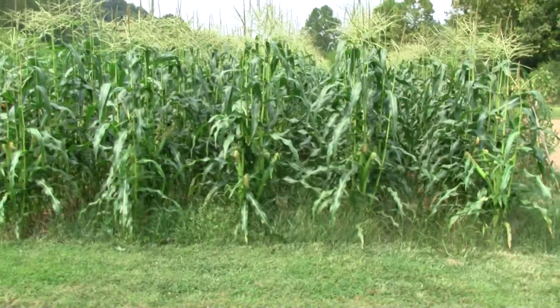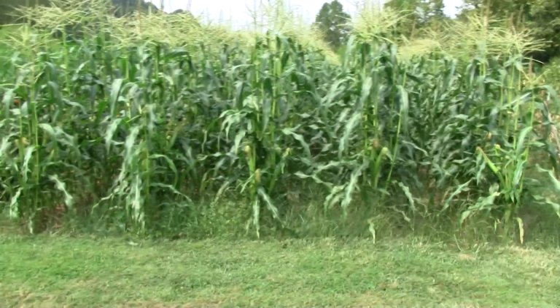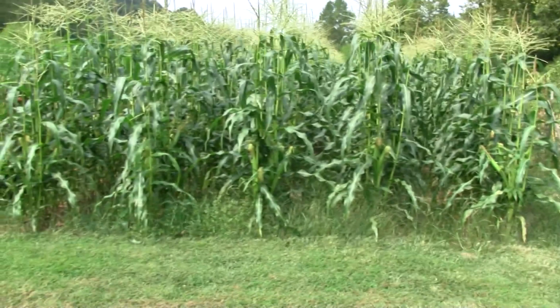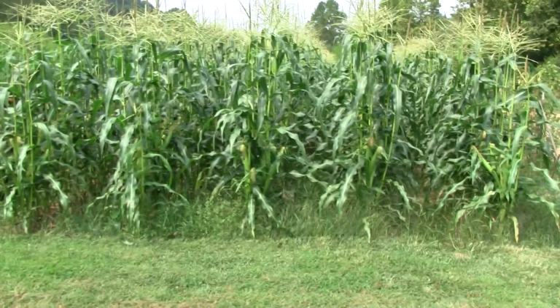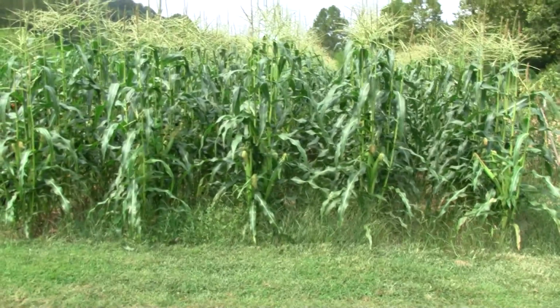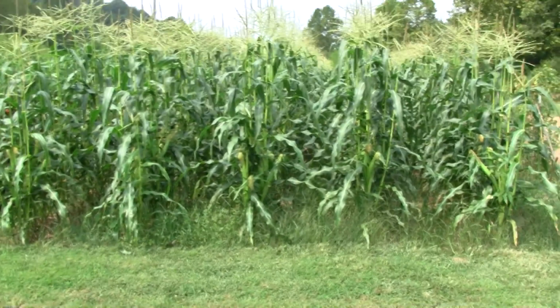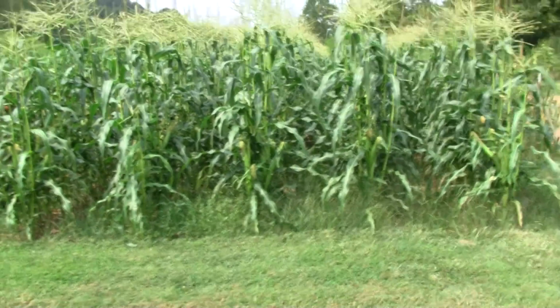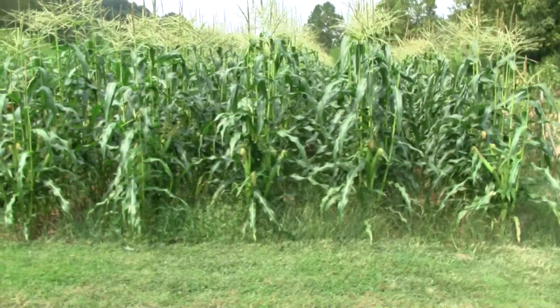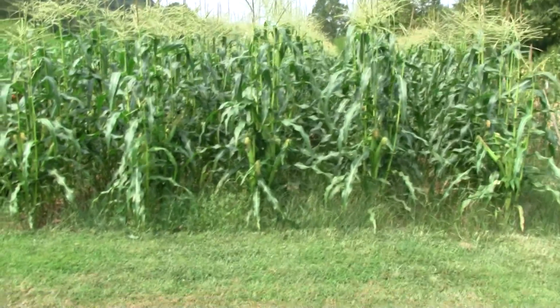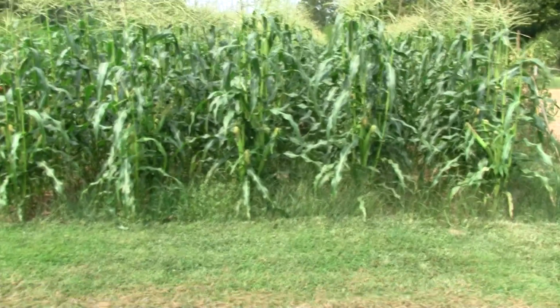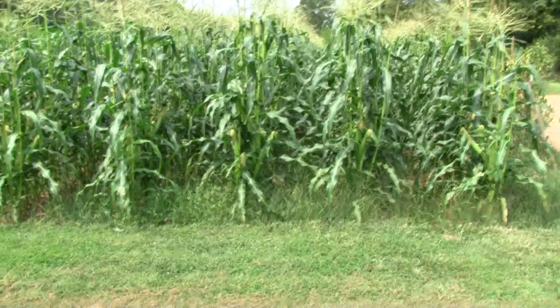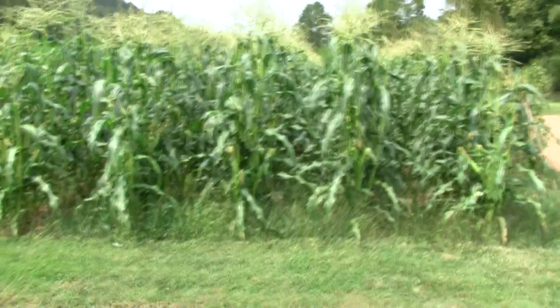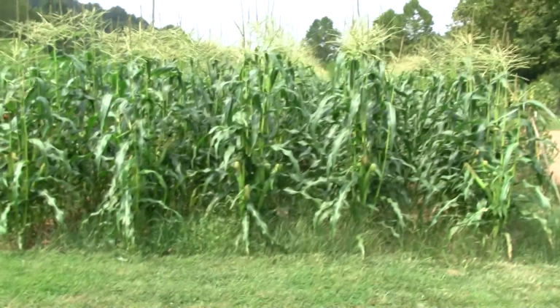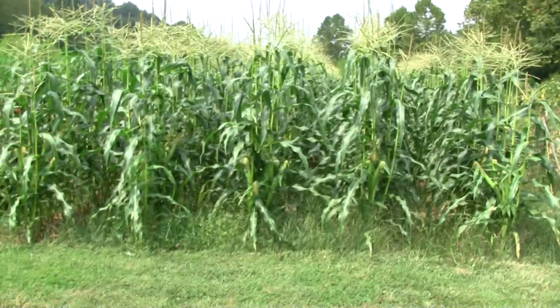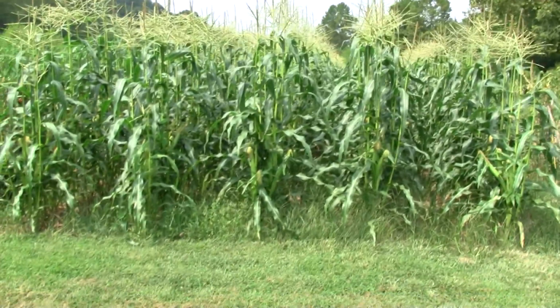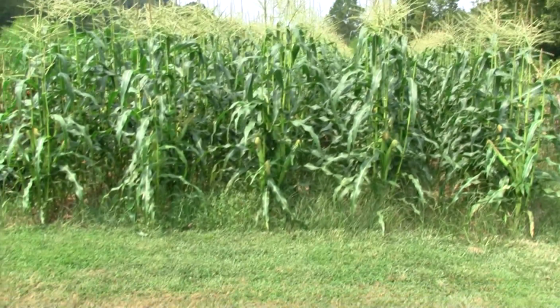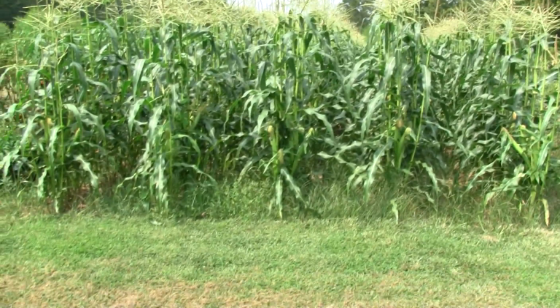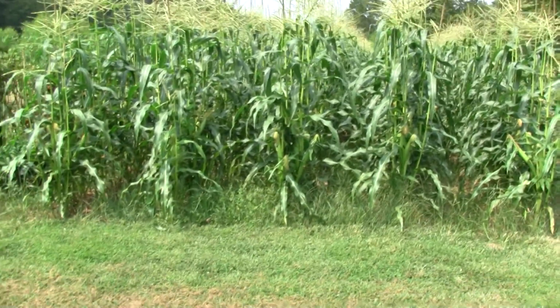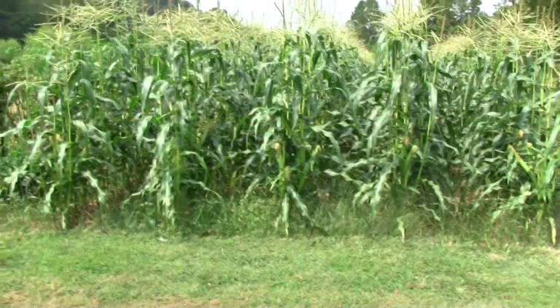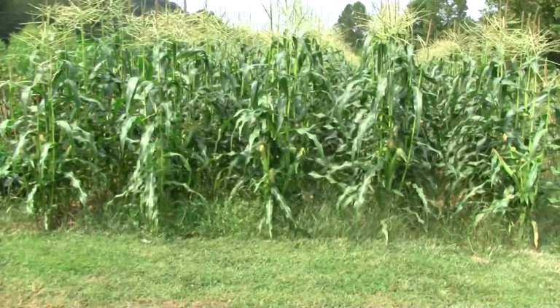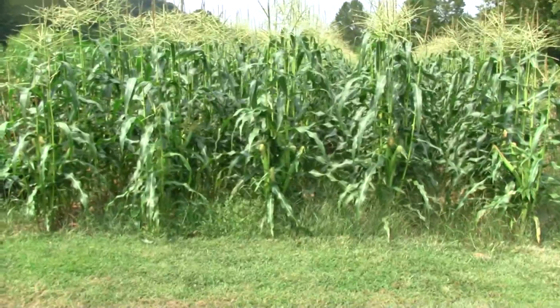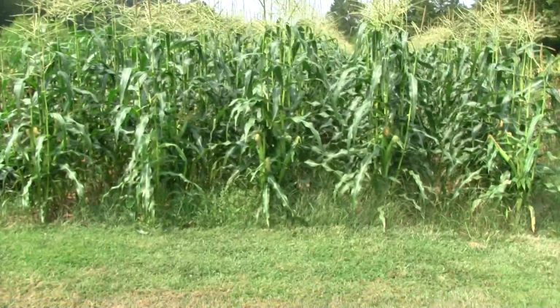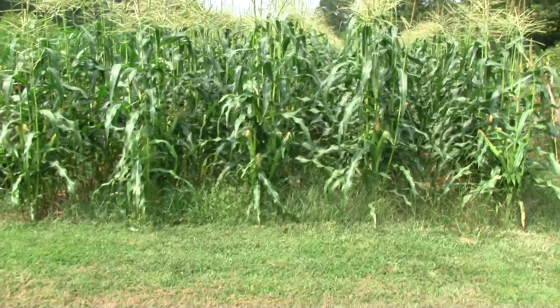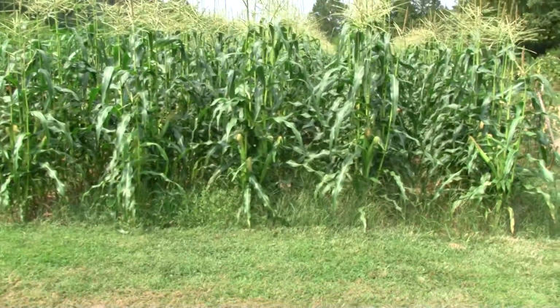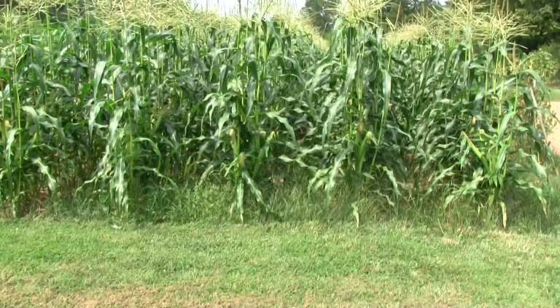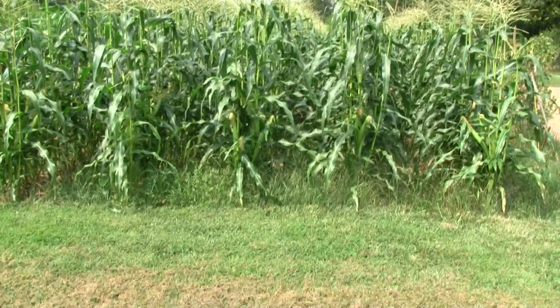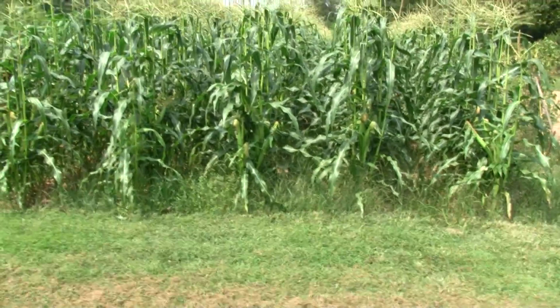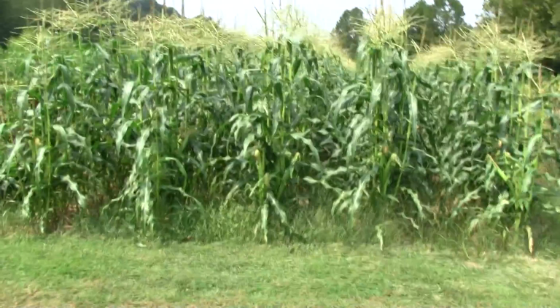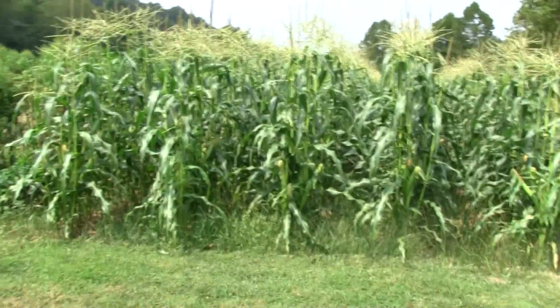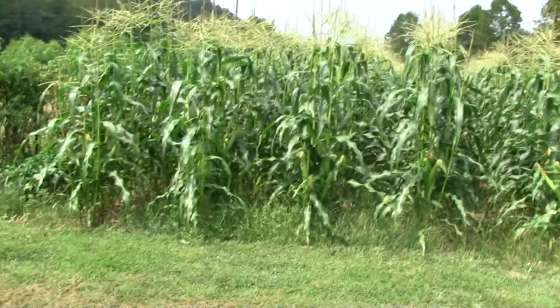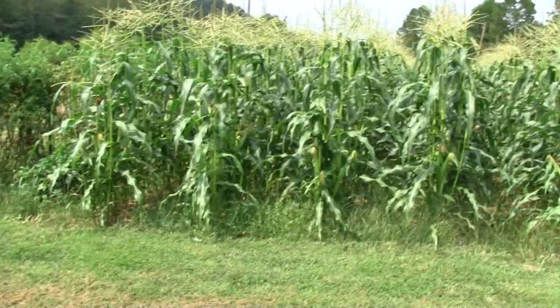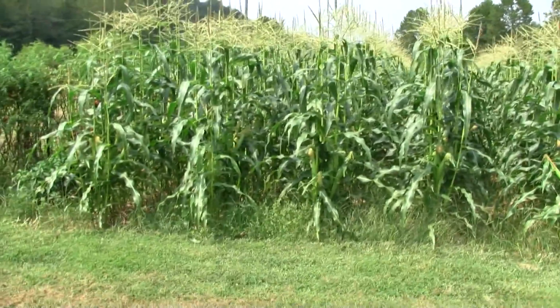Hello YouTube, it's Pooter1176. Thought I'd do a garden update, or what's left of it. It's been about a month since I've done one.